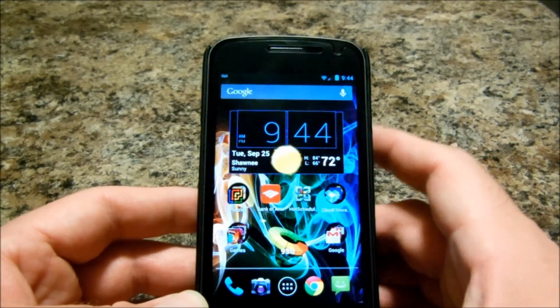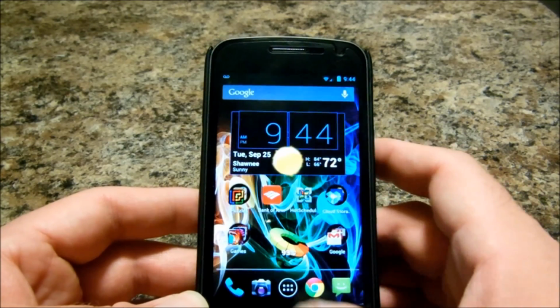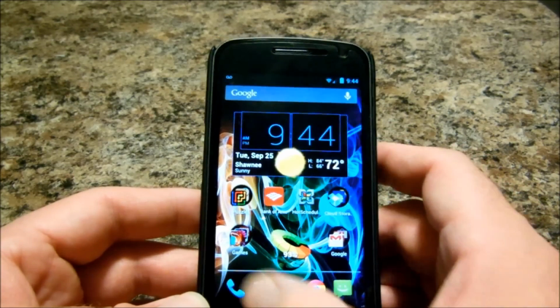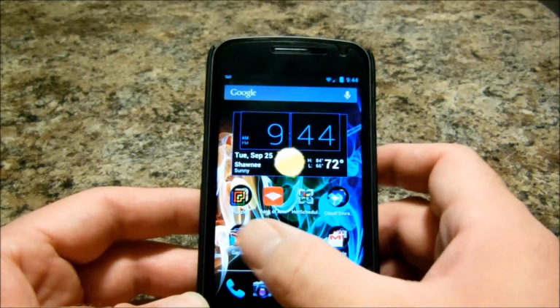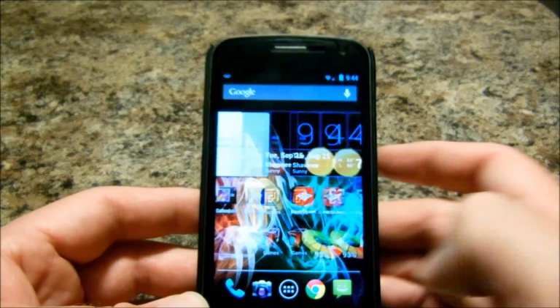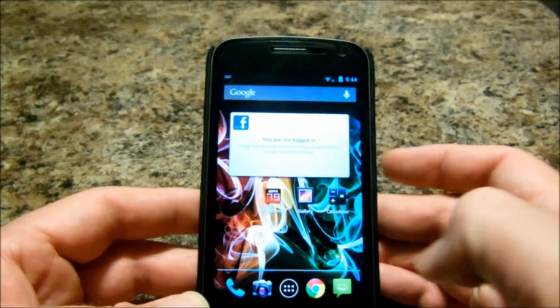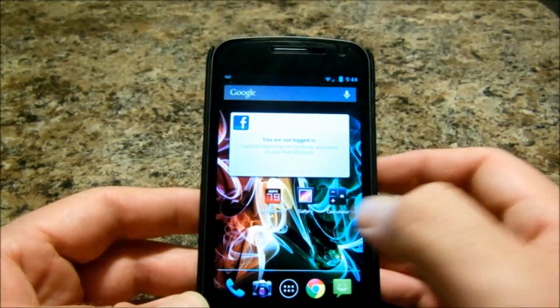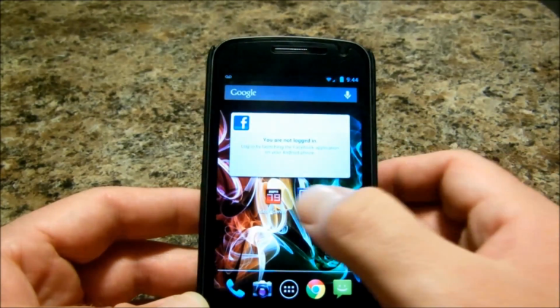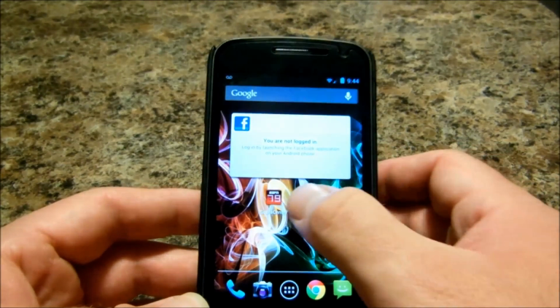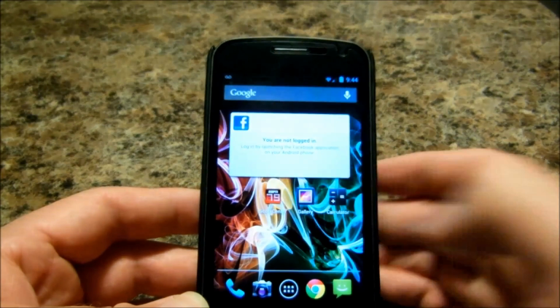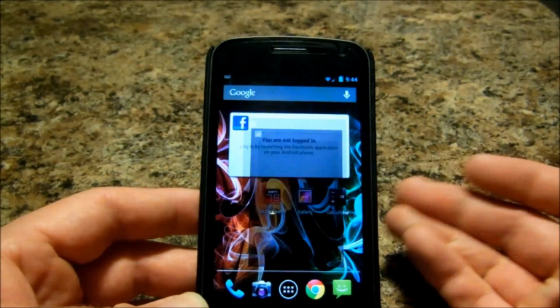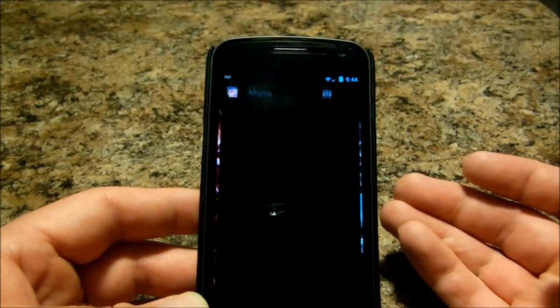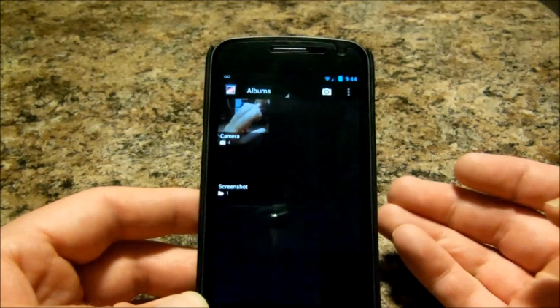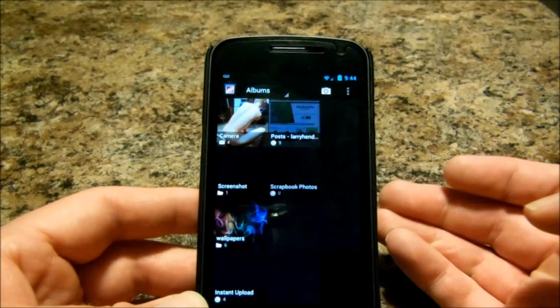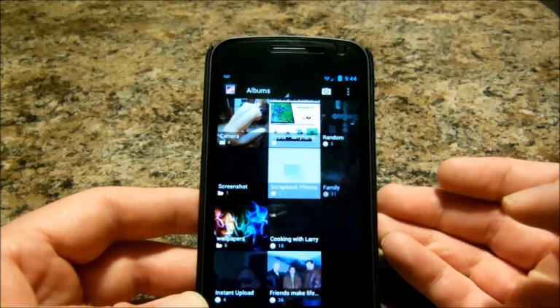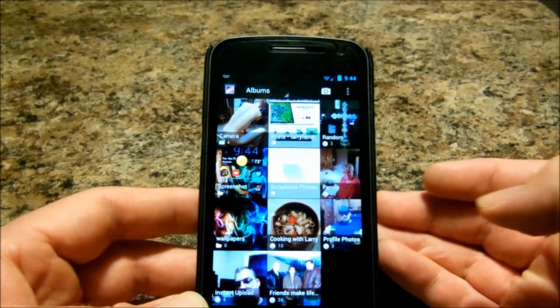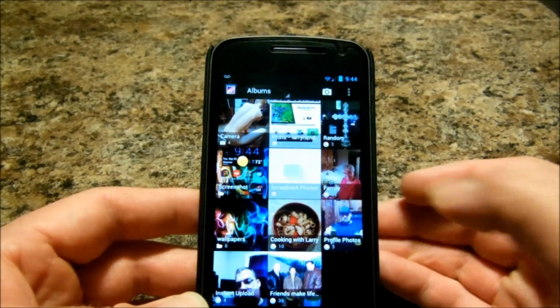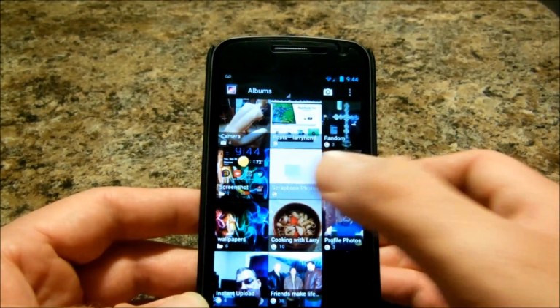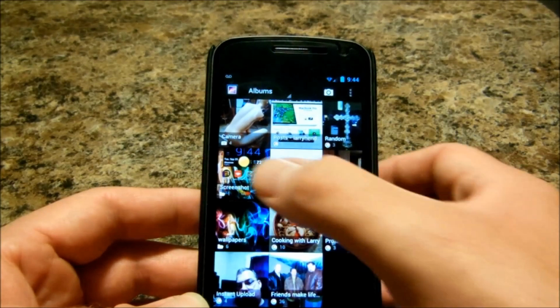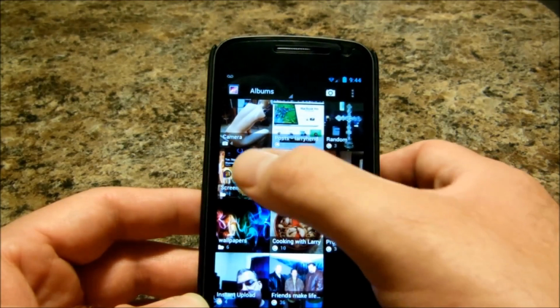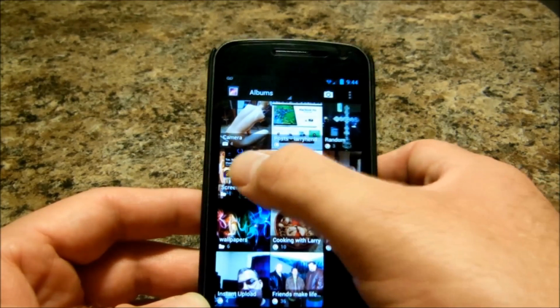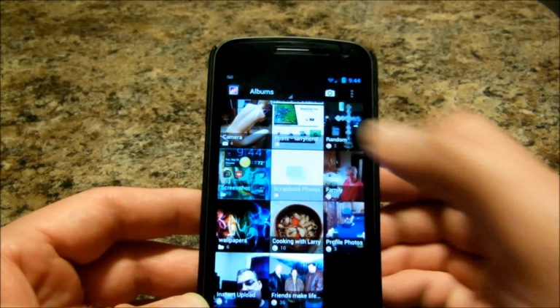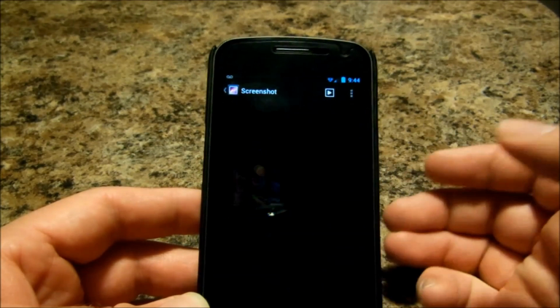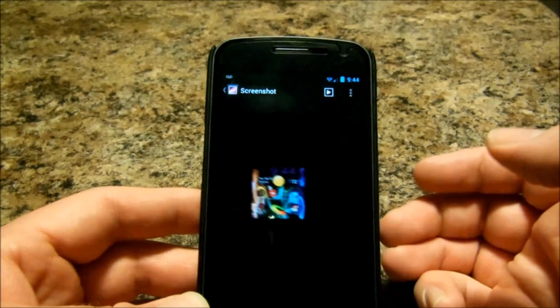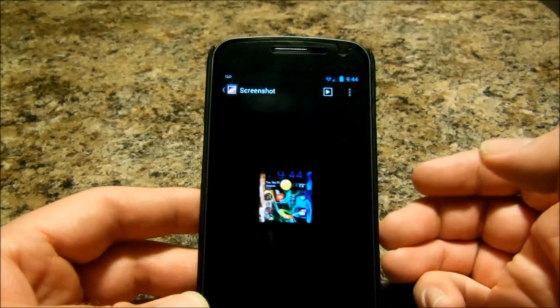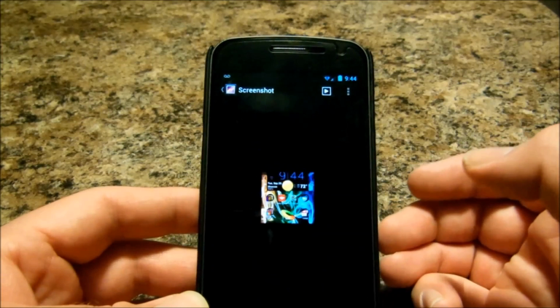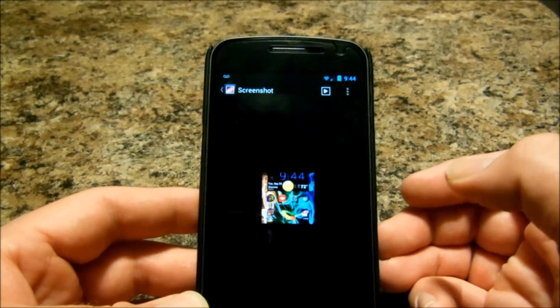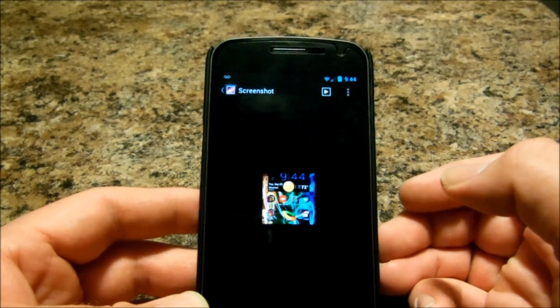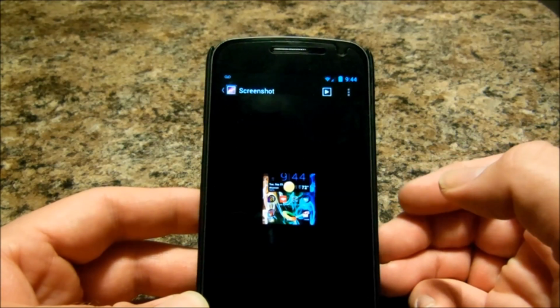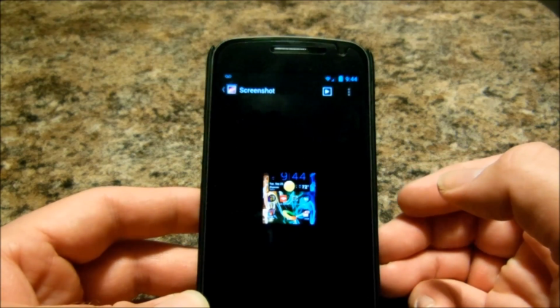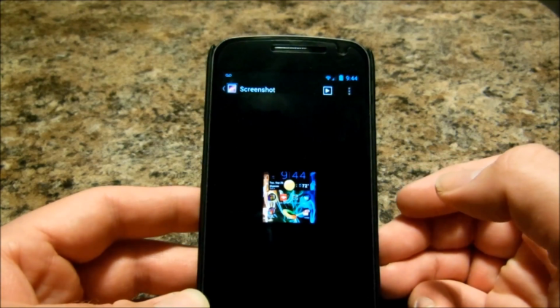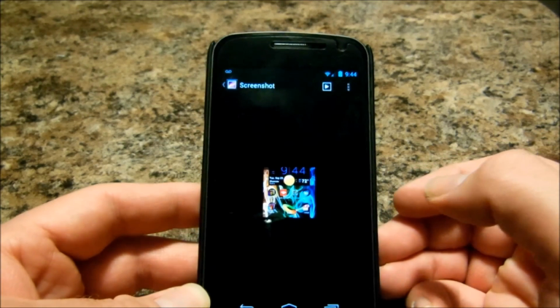It will be in your gallery under screenshots. It has its own little folder.